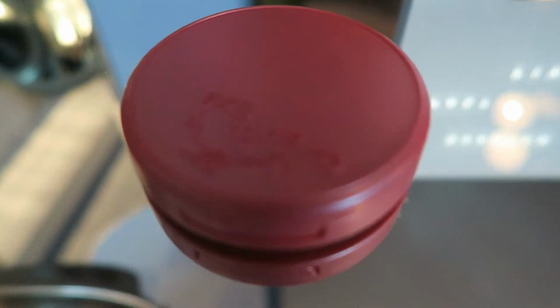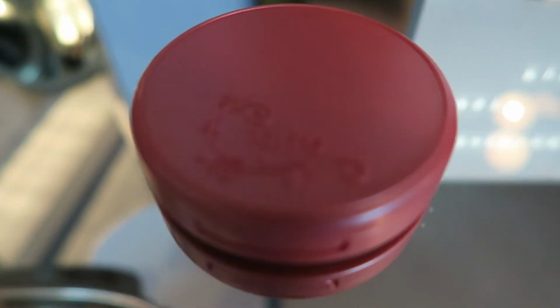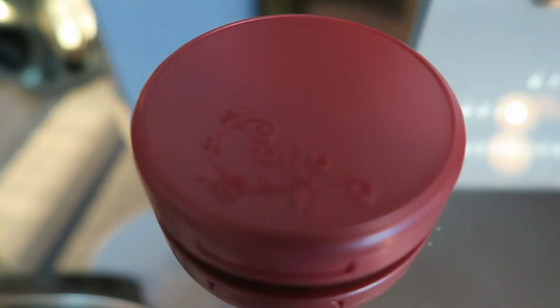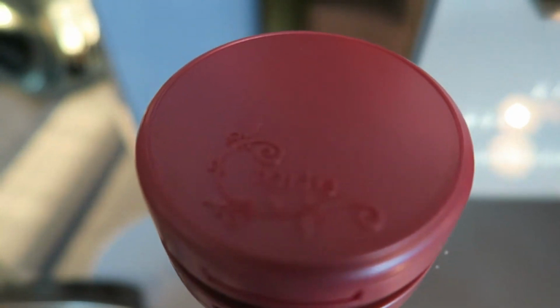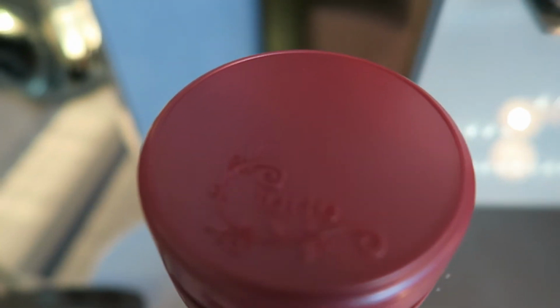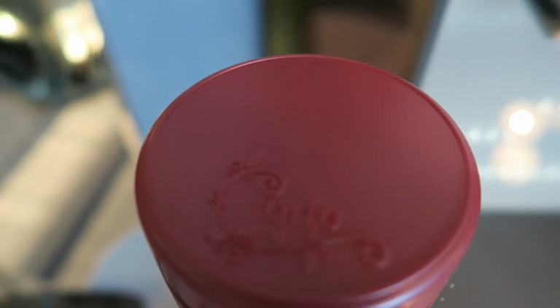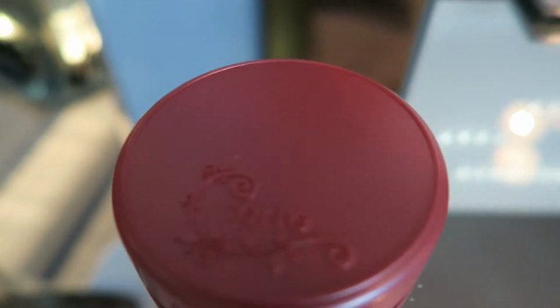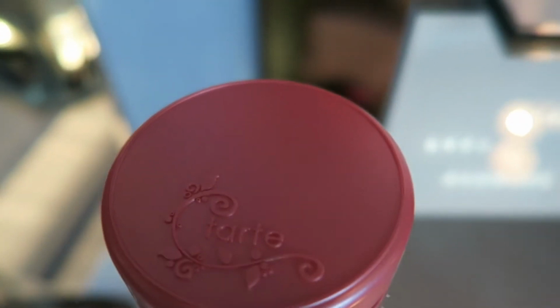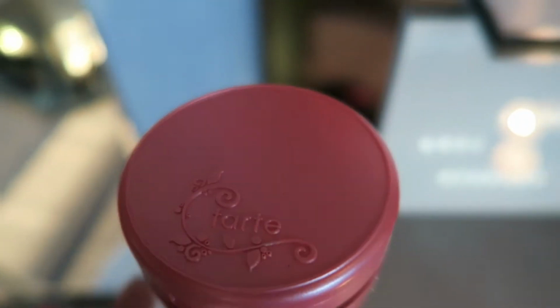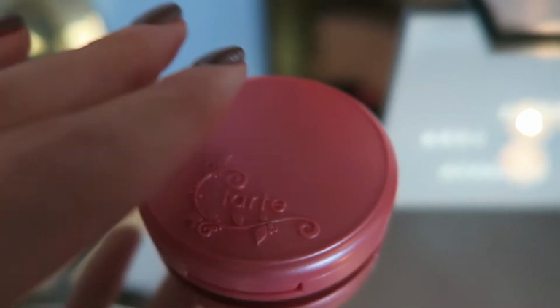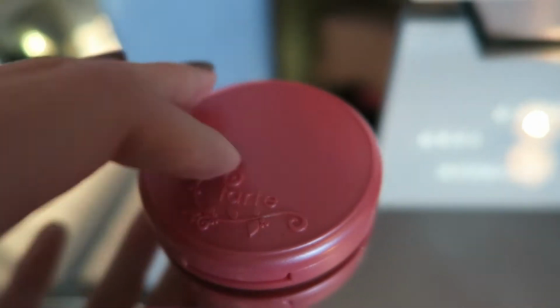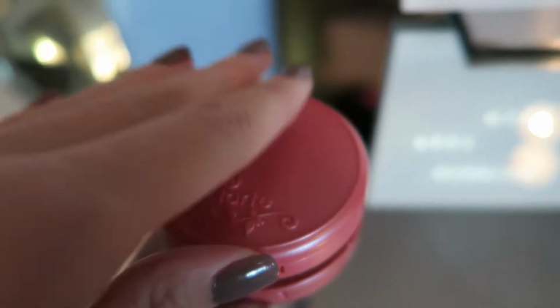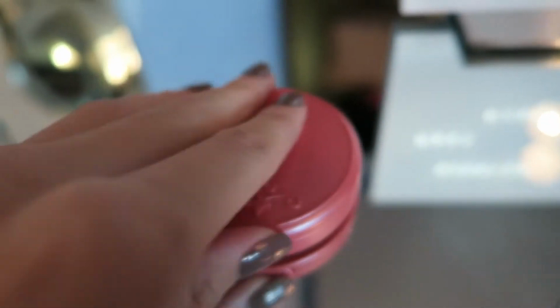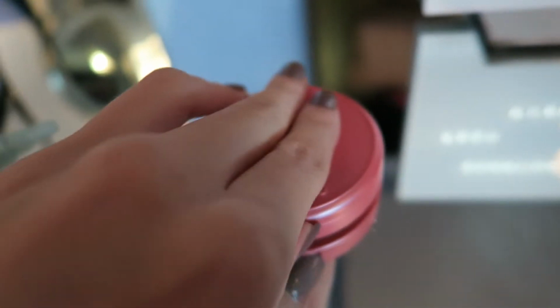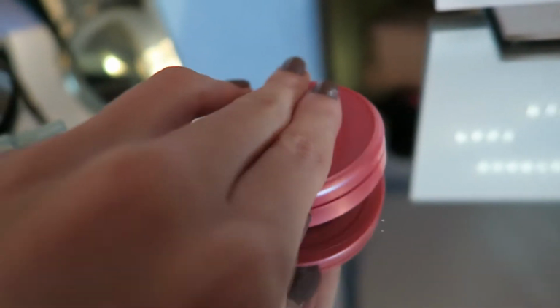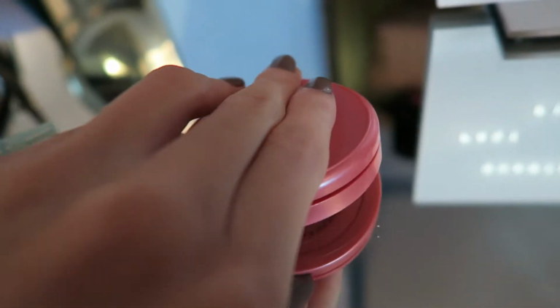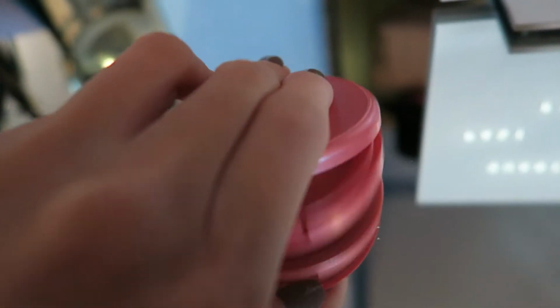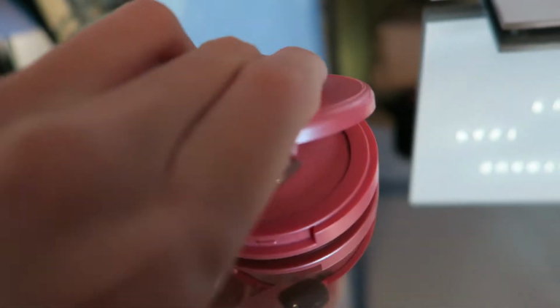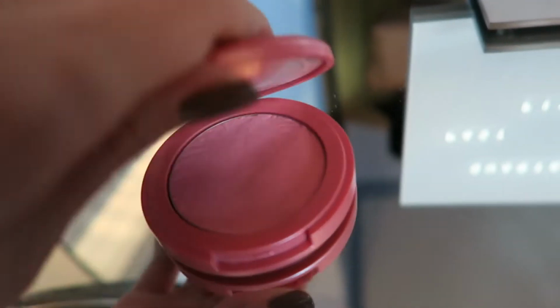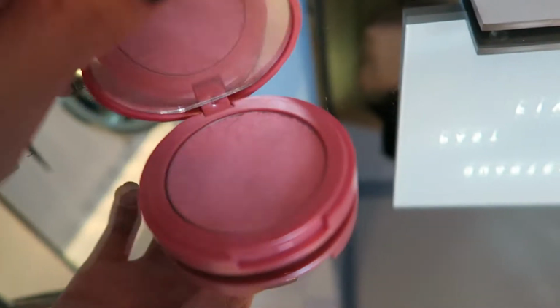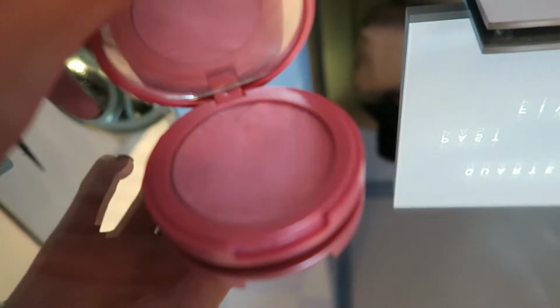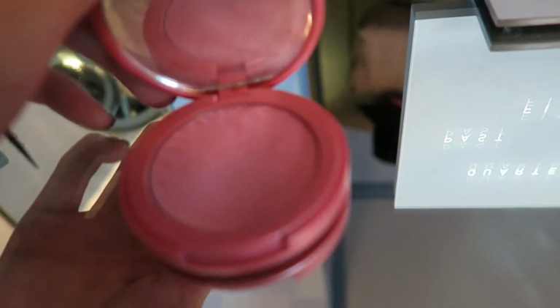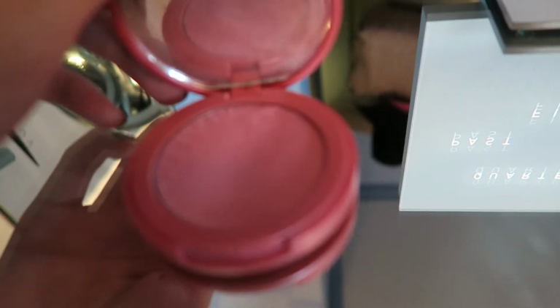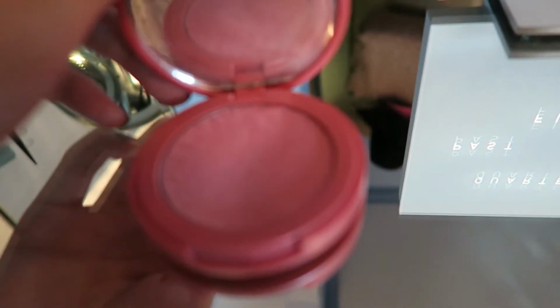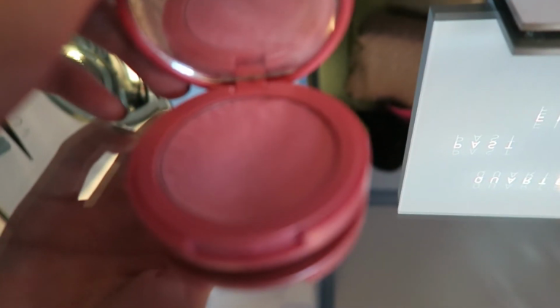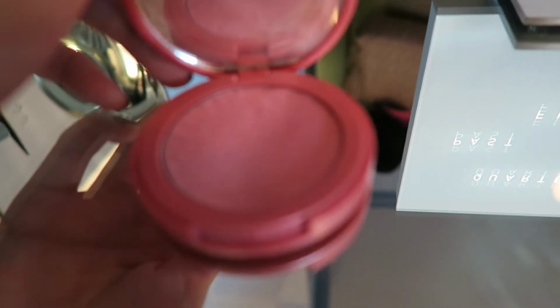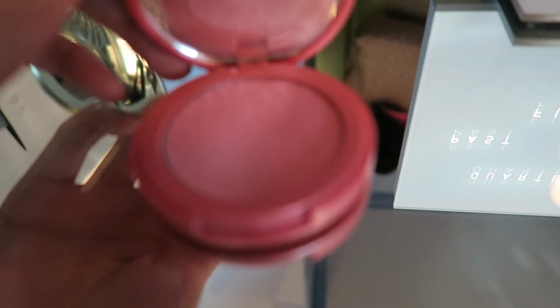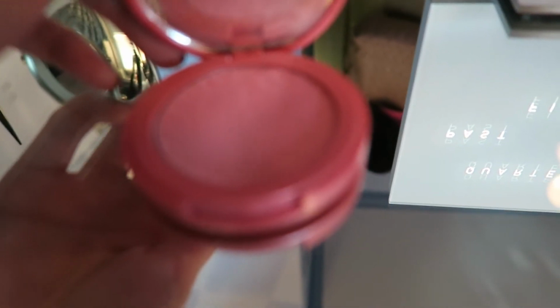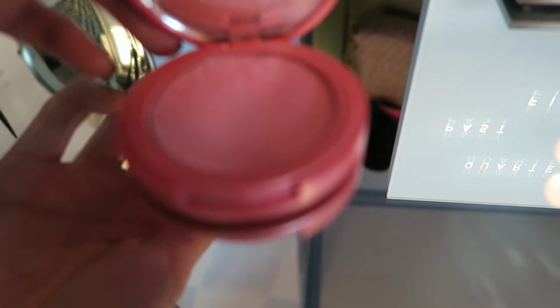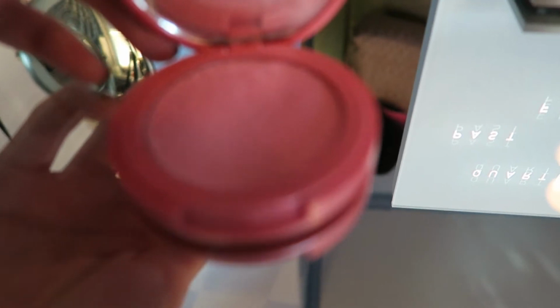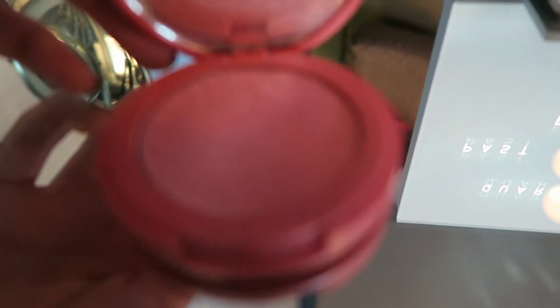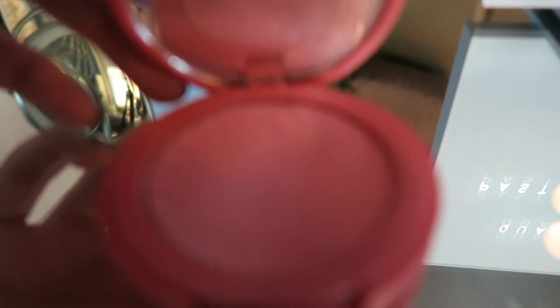Lastly for my face I'm applying my Tarte blush in the shade Doll Face, which is just a nice light pink.